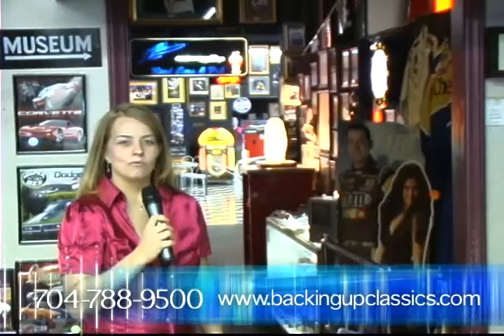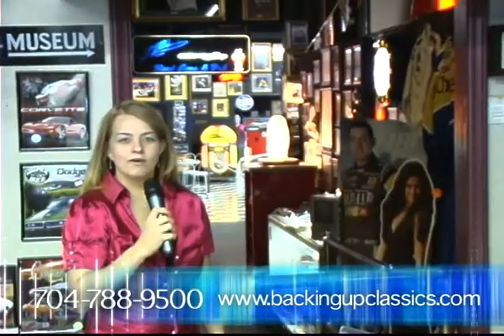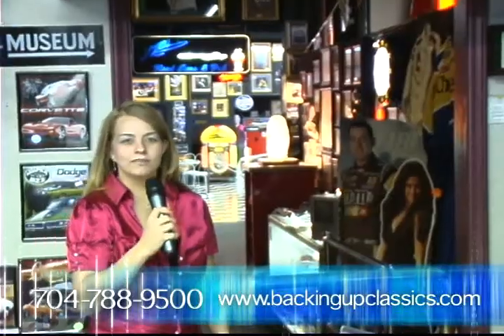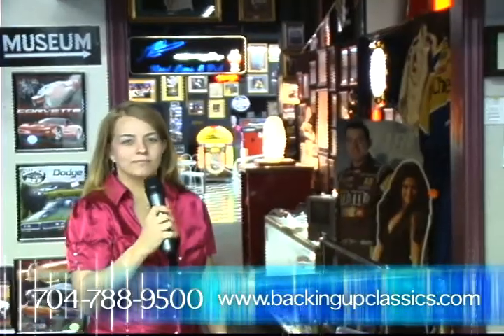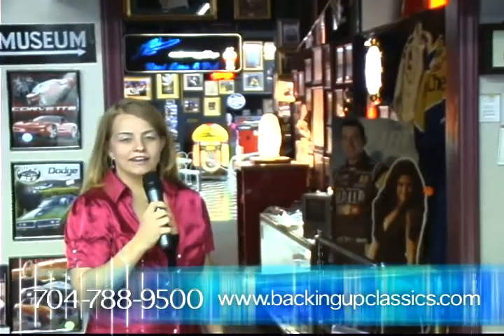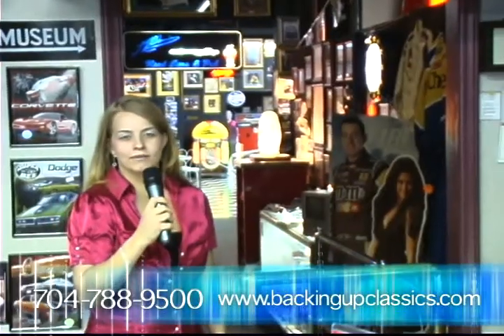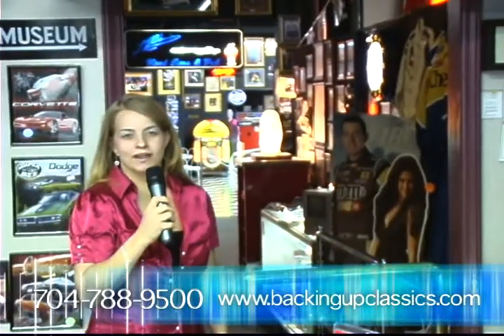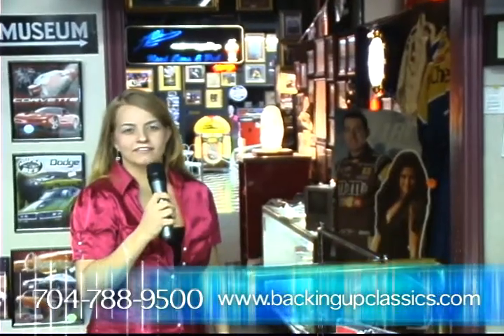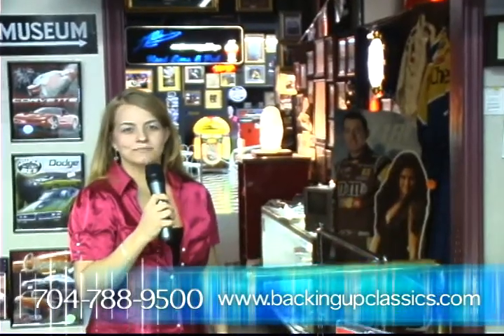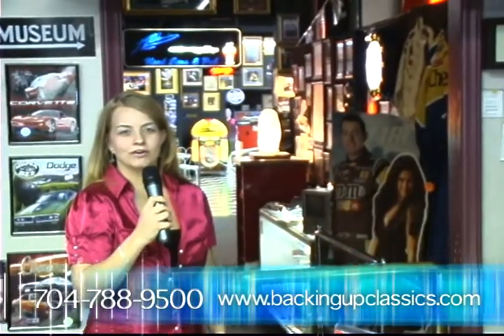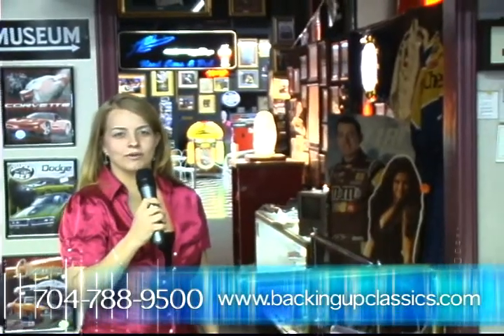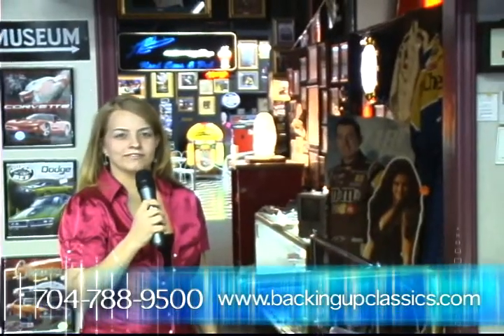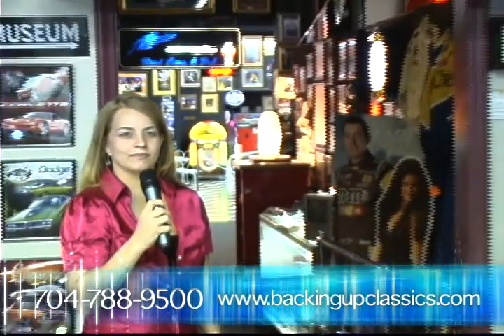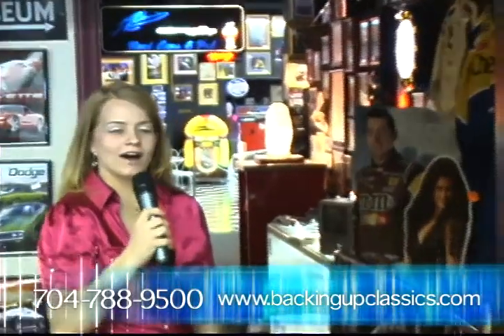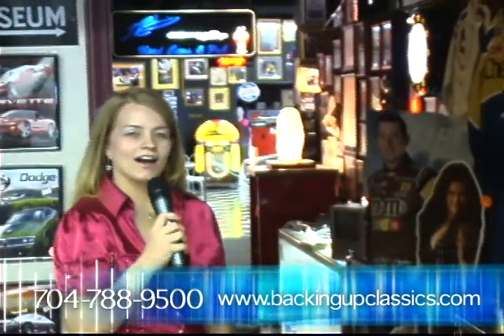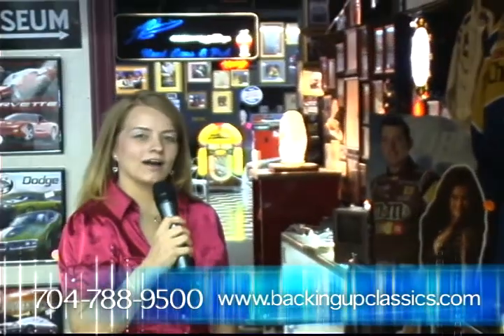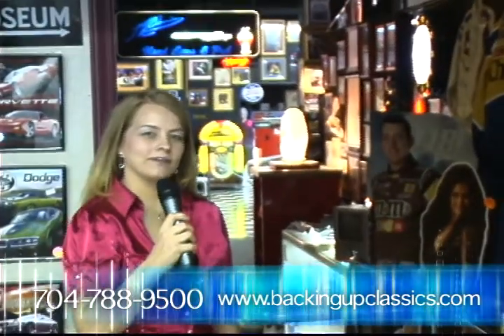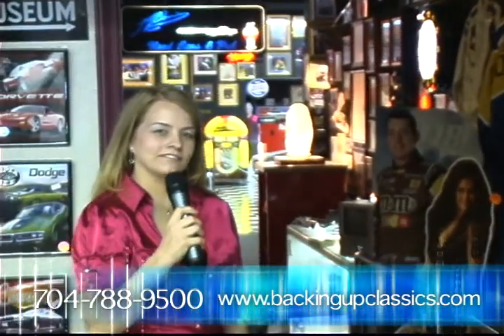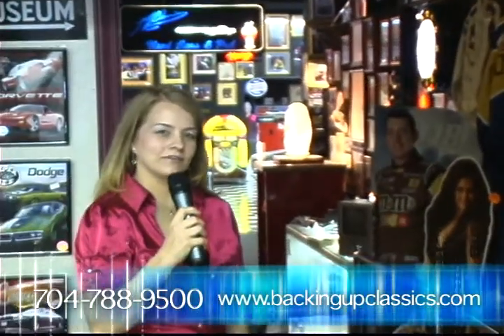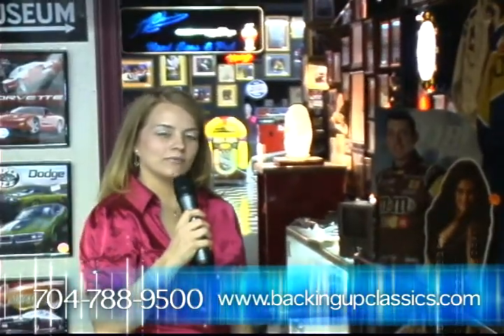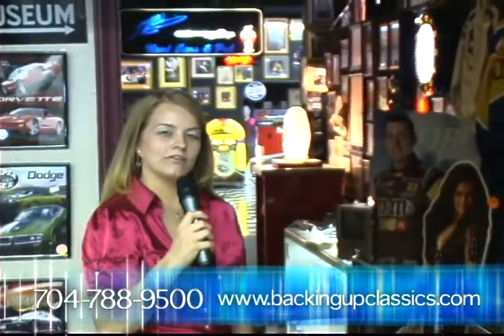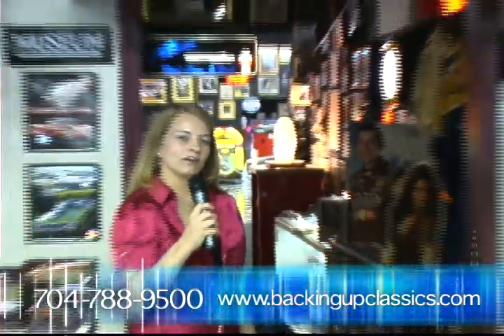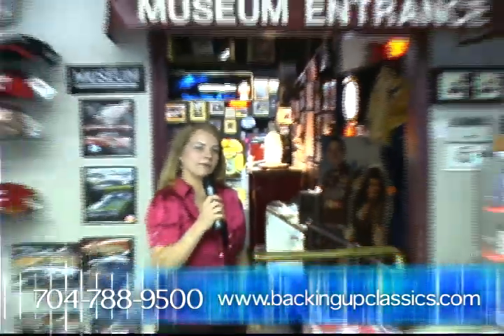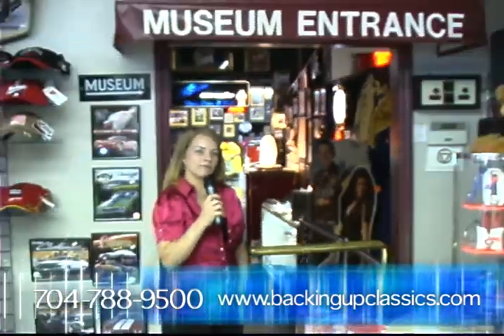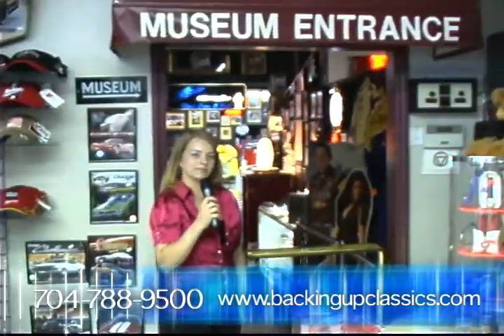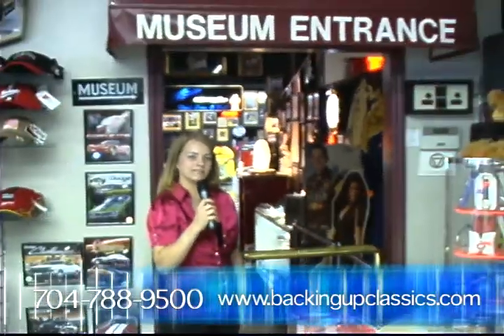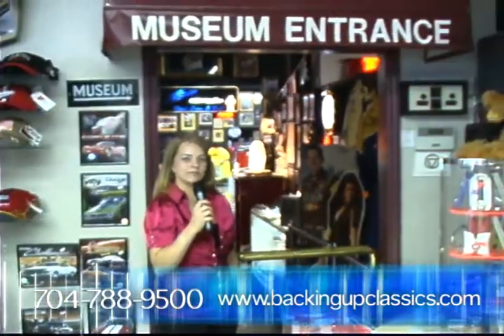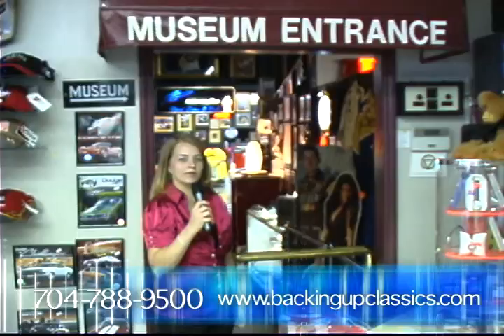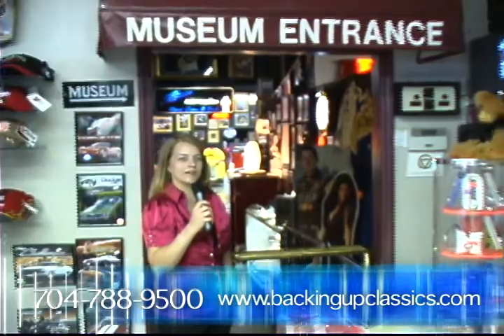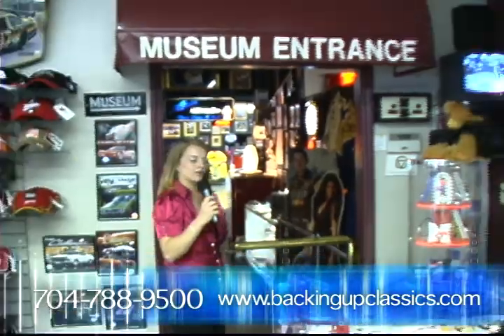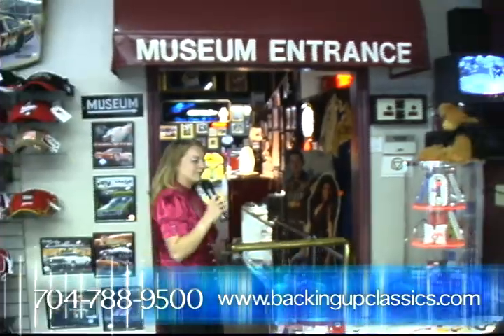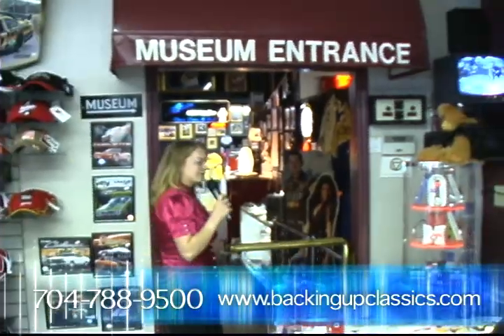Welcome to Backing Up Classics Motor Car Museum. Hi, I'm Lindsay. Why don't you come back with me and see what we have in our museum?